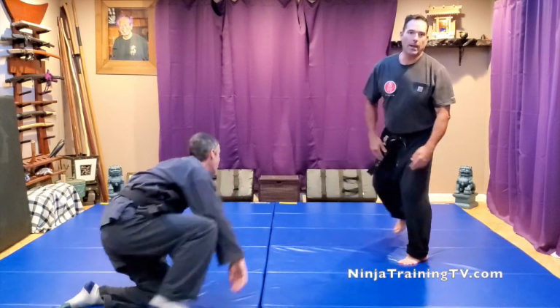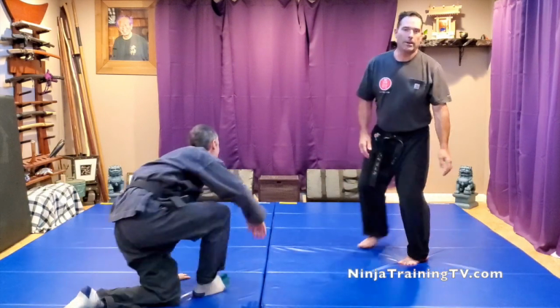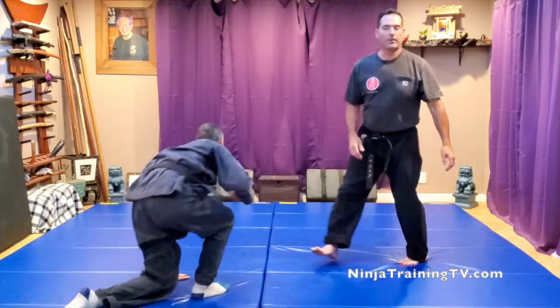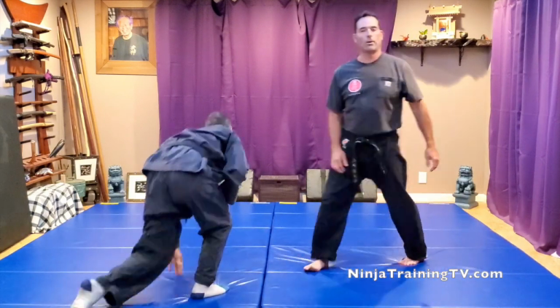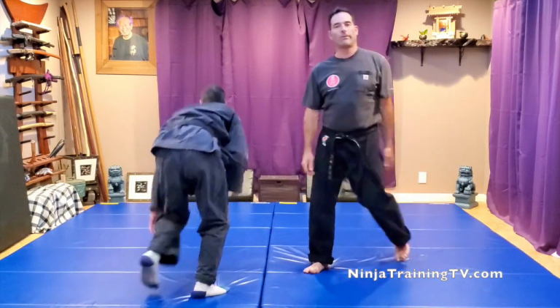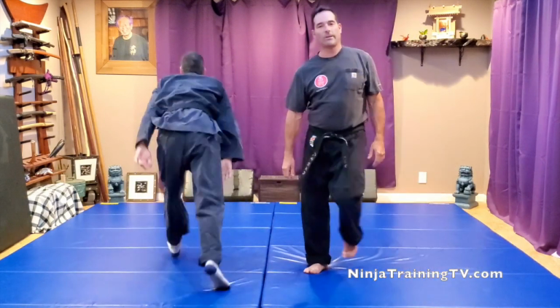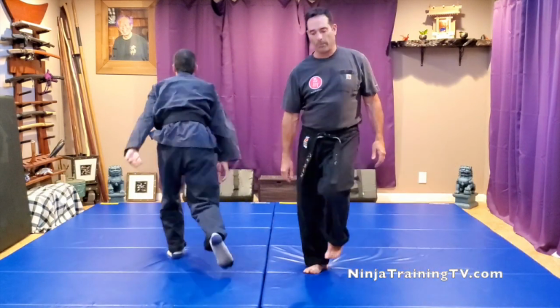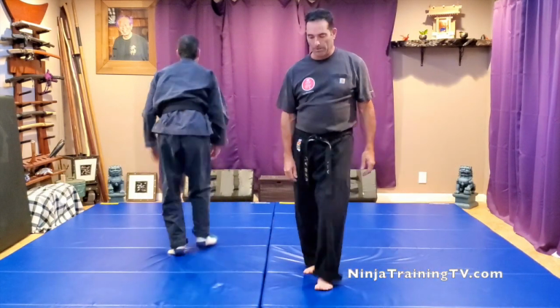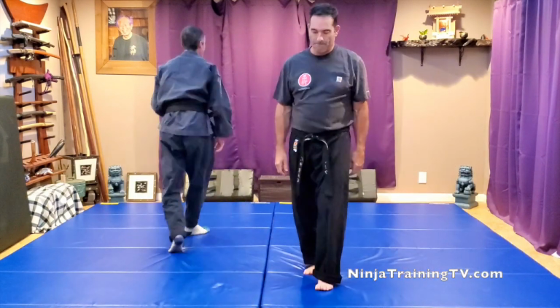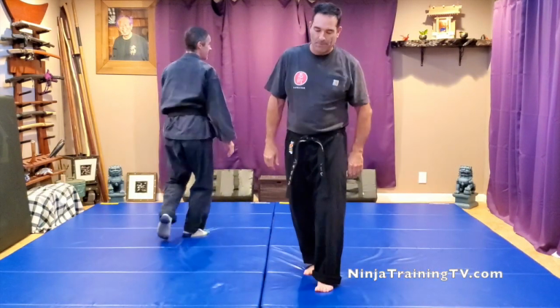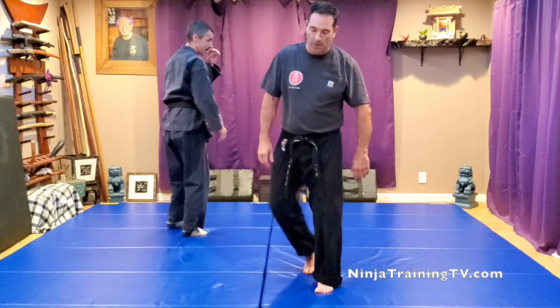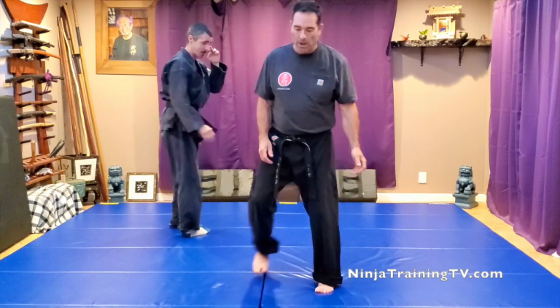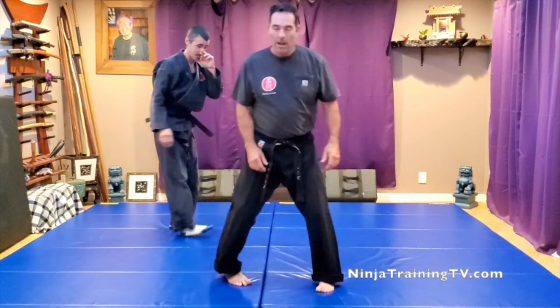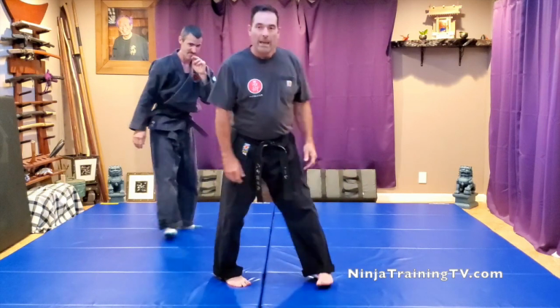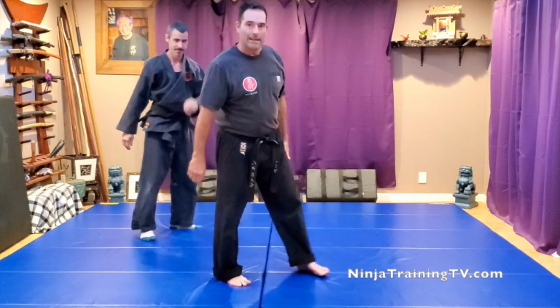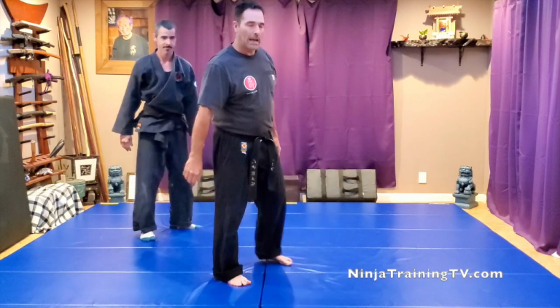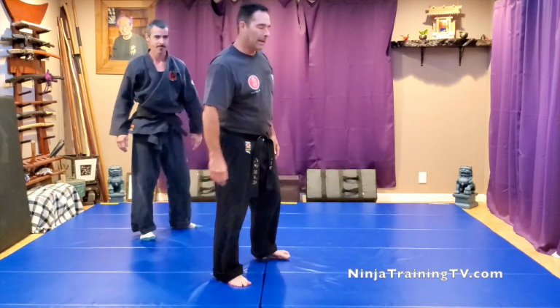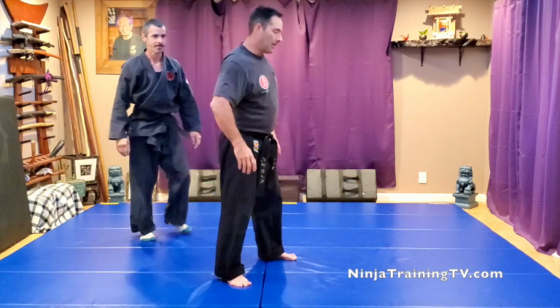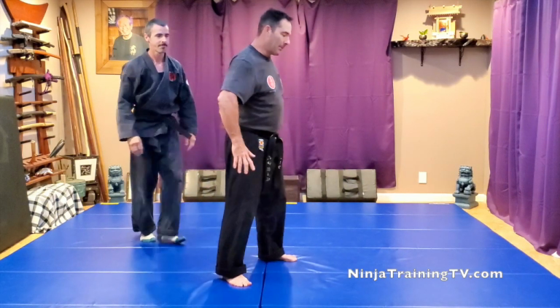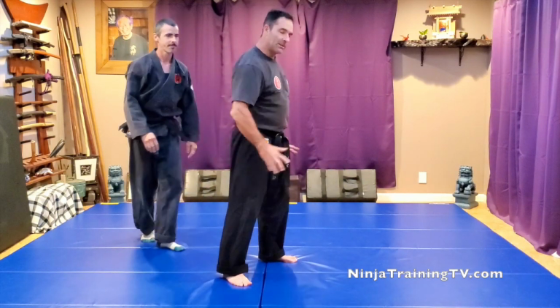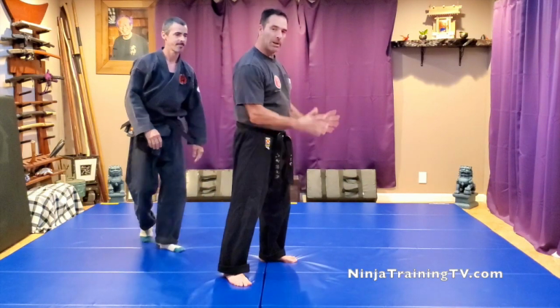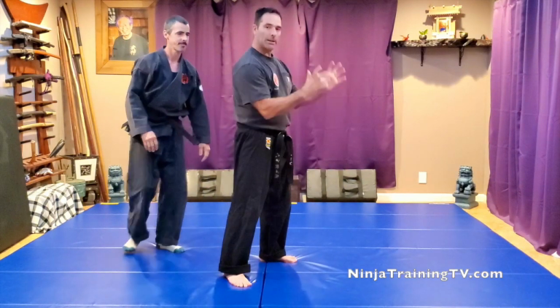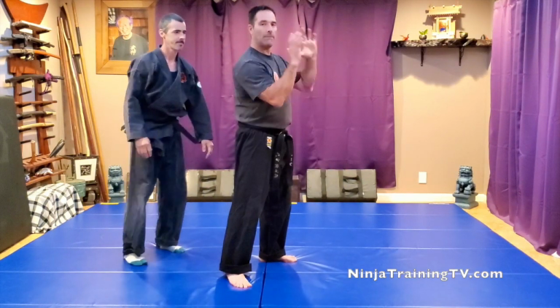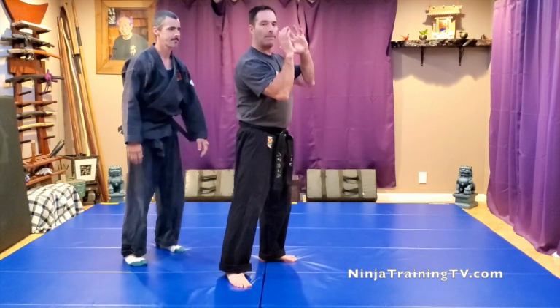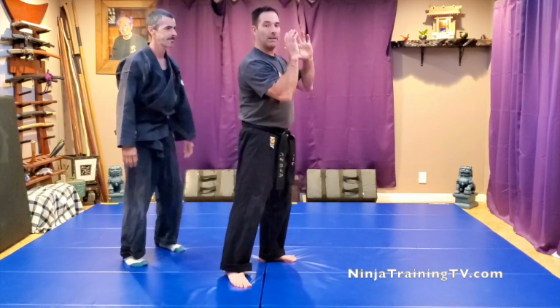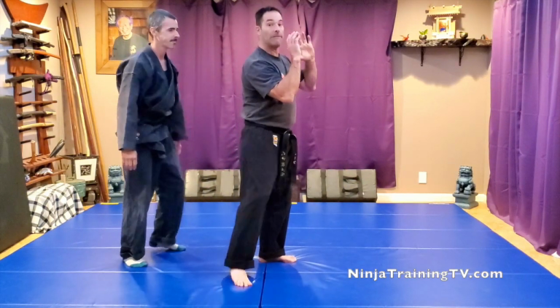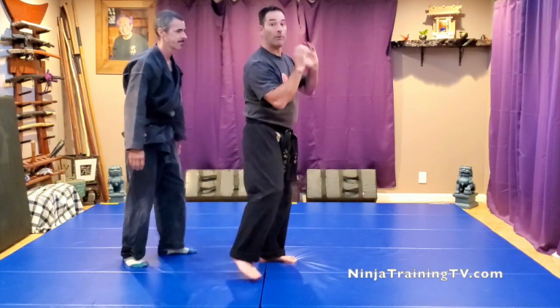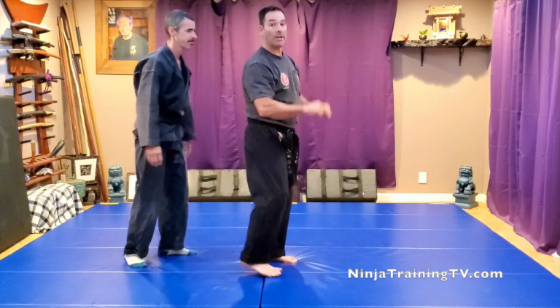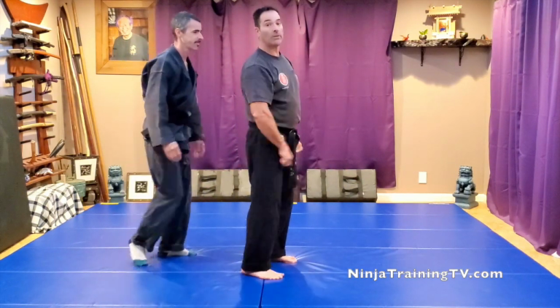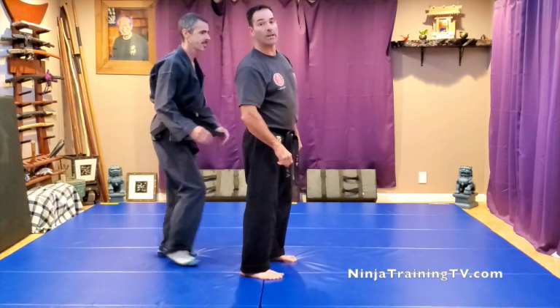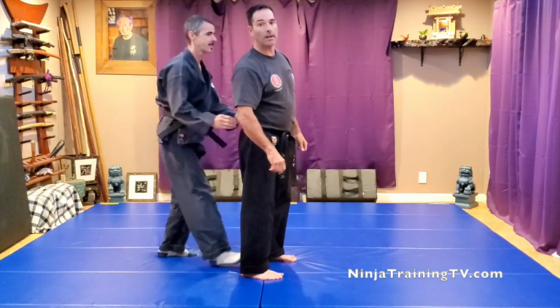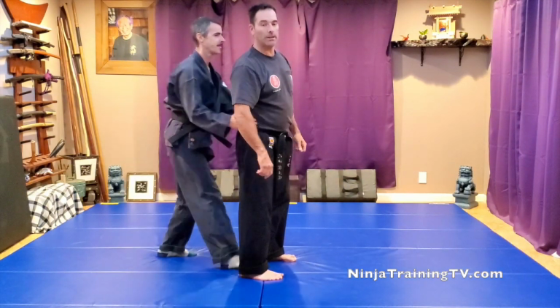Okay, let's go over this one. In Taiken, the person is trying to come up and get a full Nelson on you.